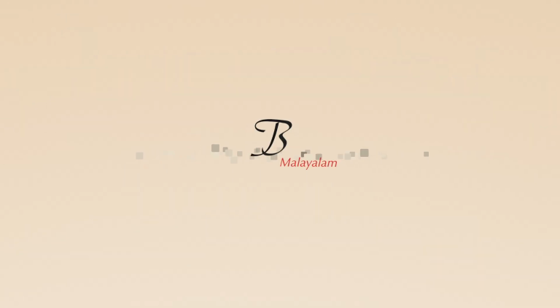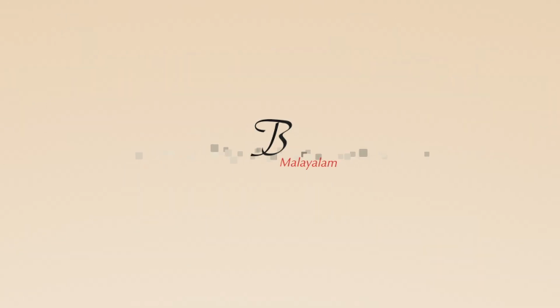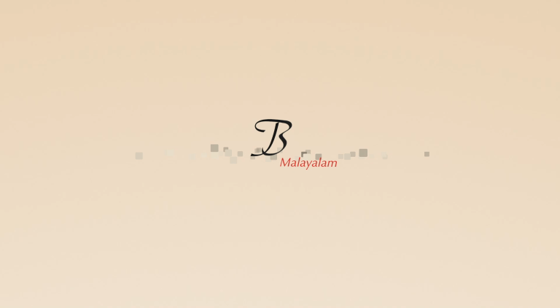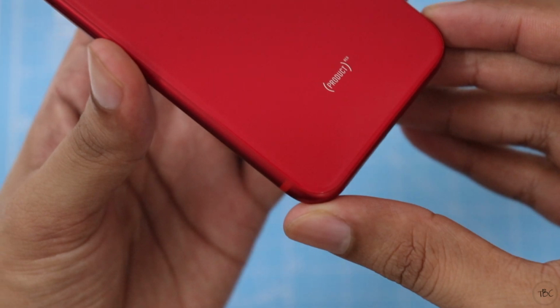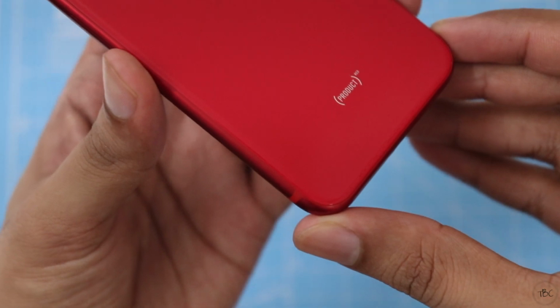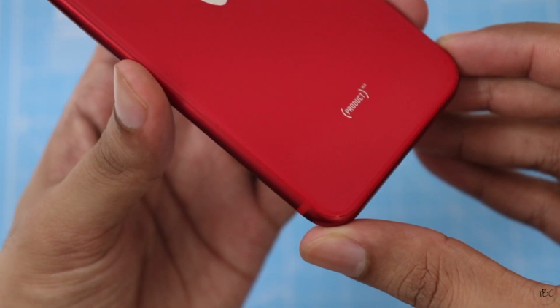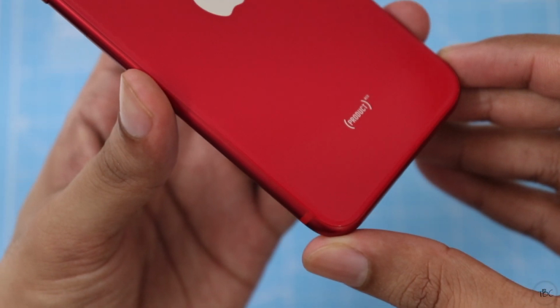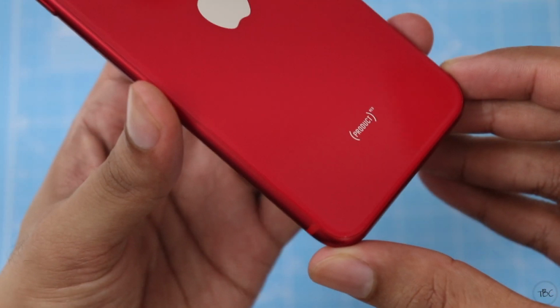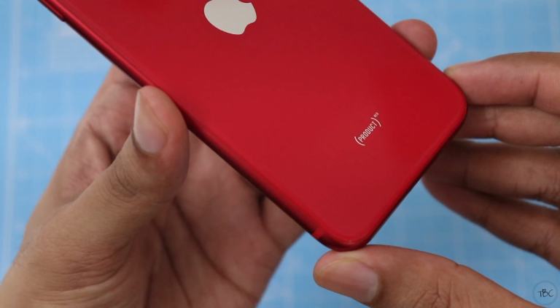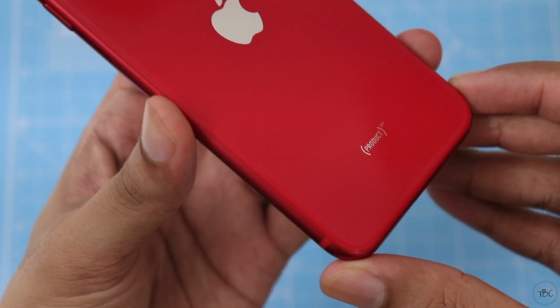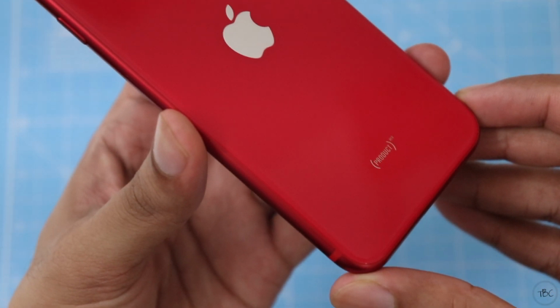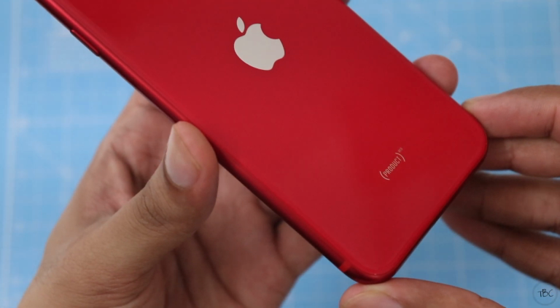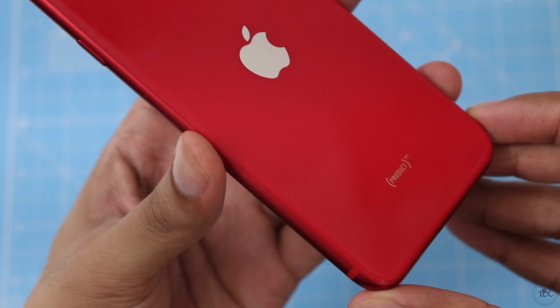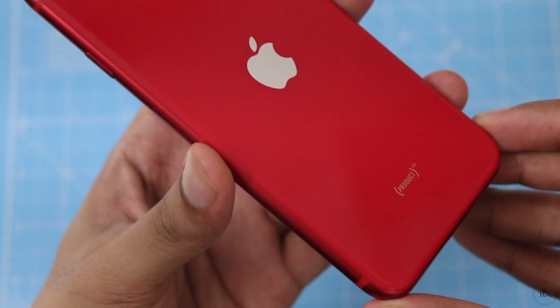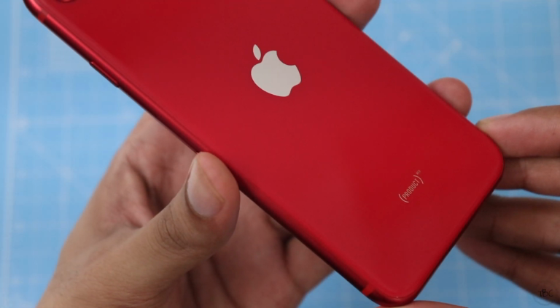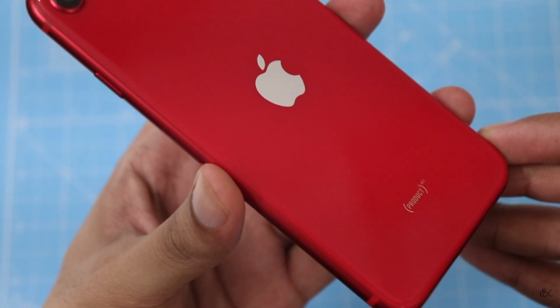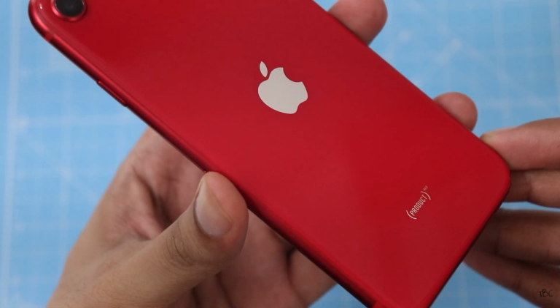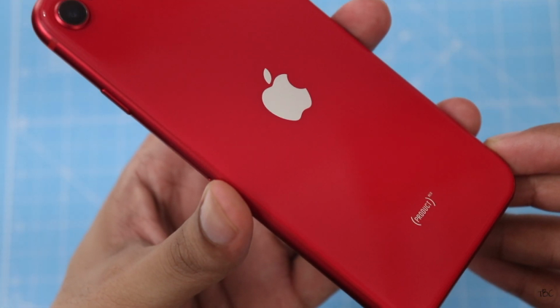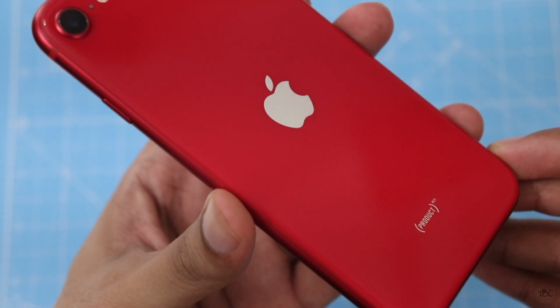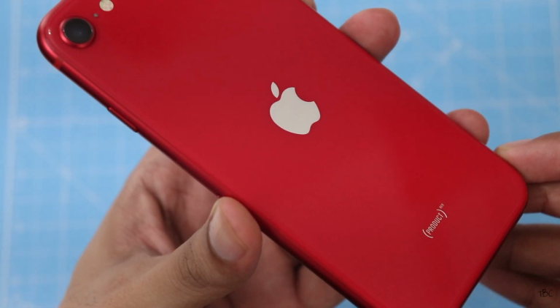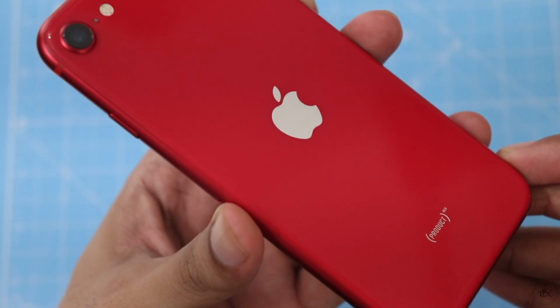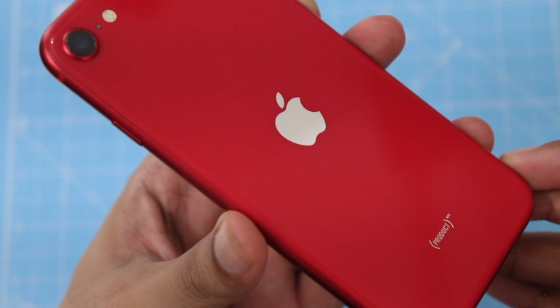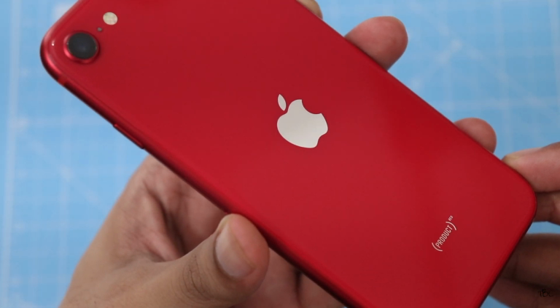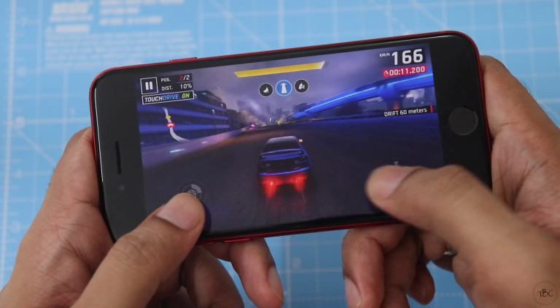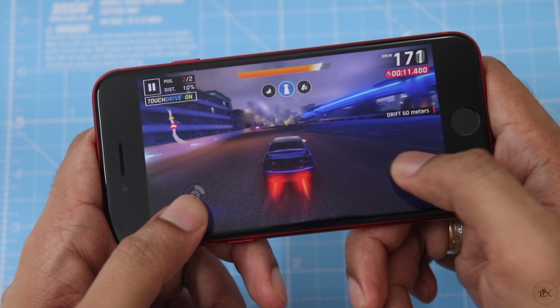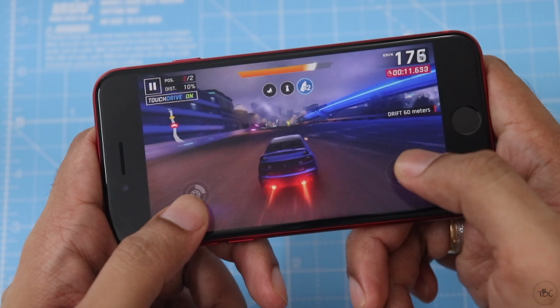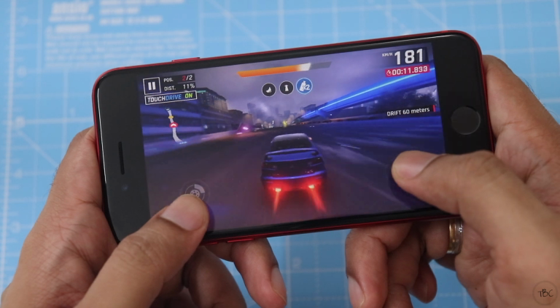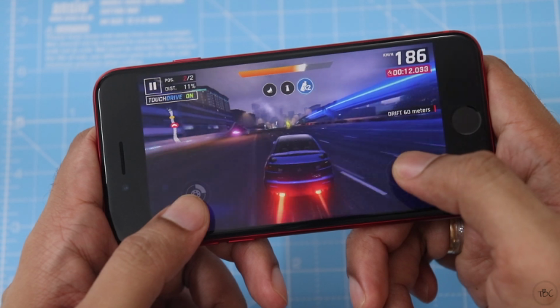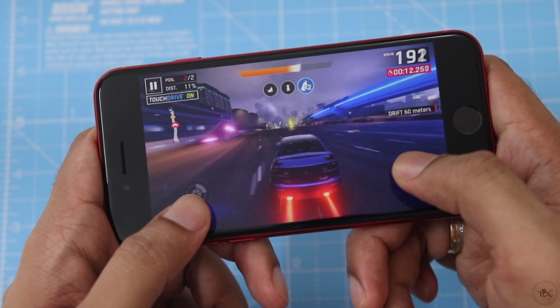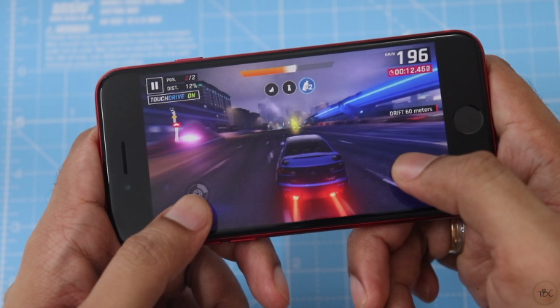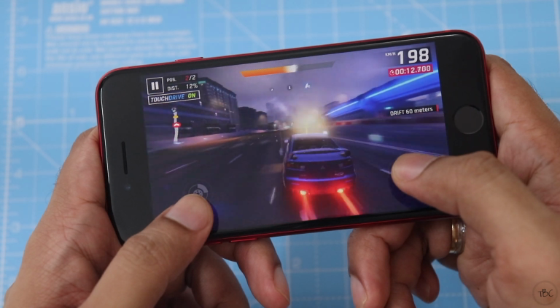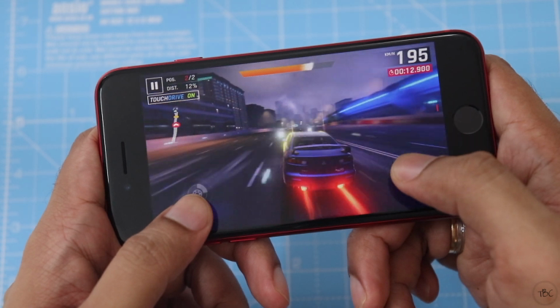Hello friends, welcome to this video. Apple has the same selling point of the iPhone SE.